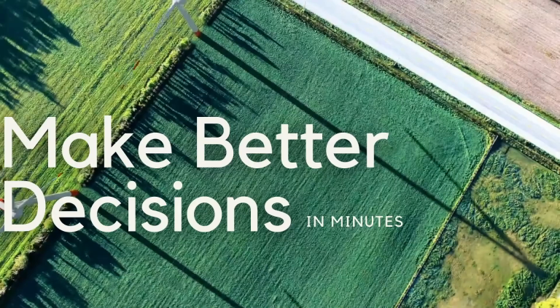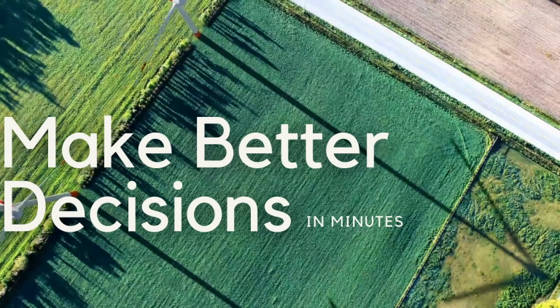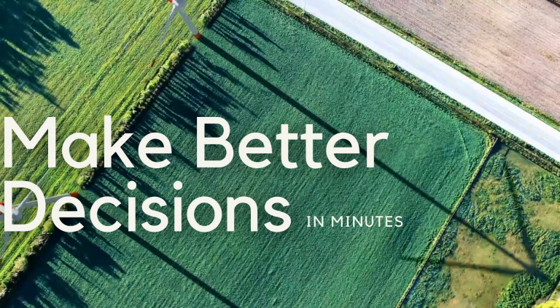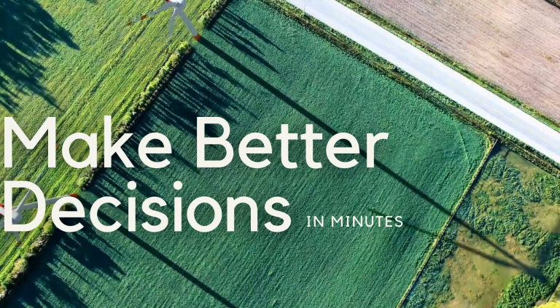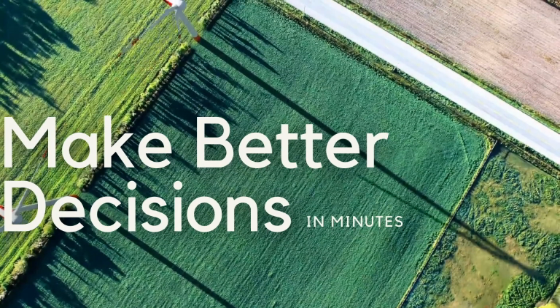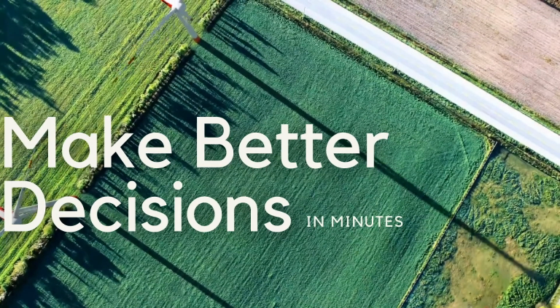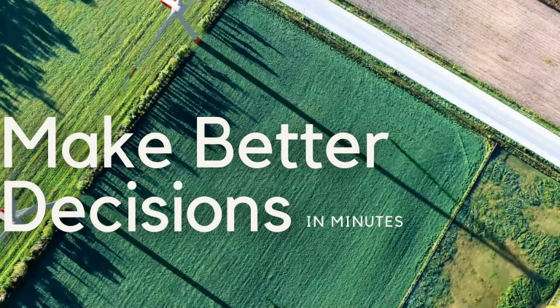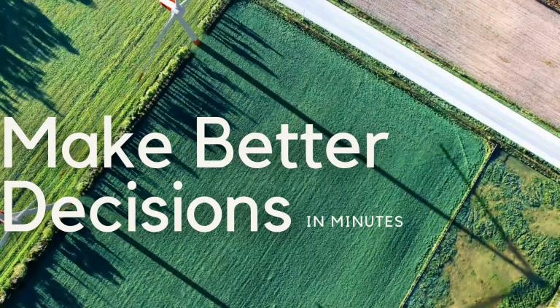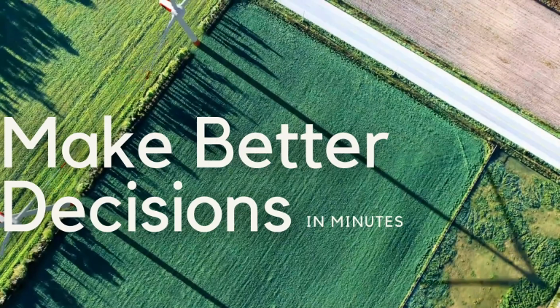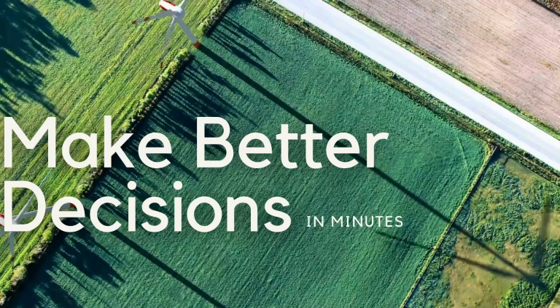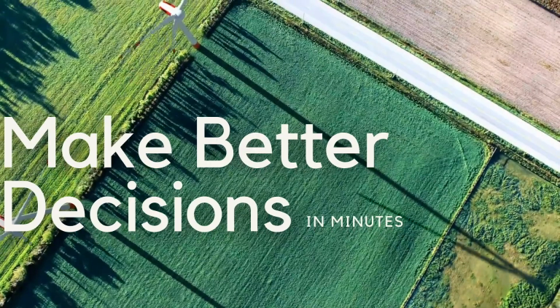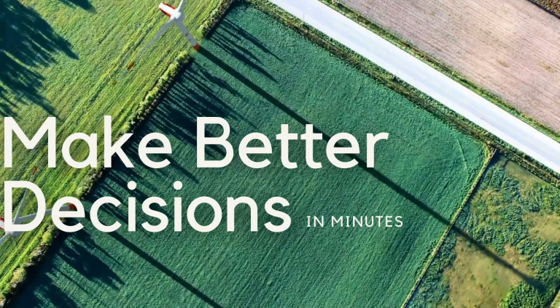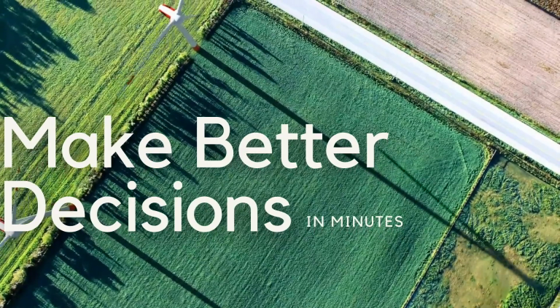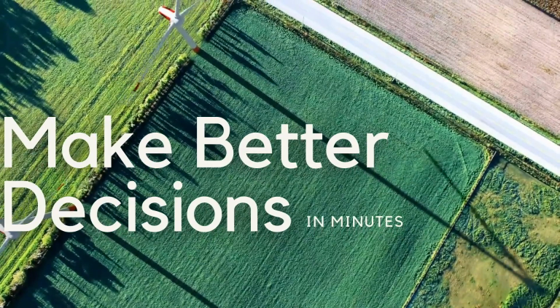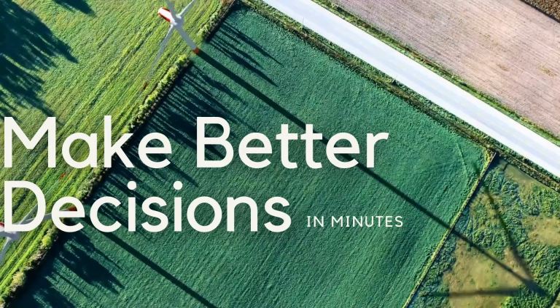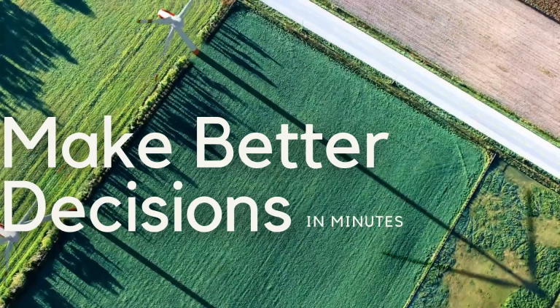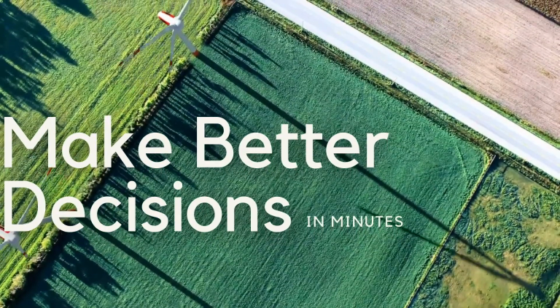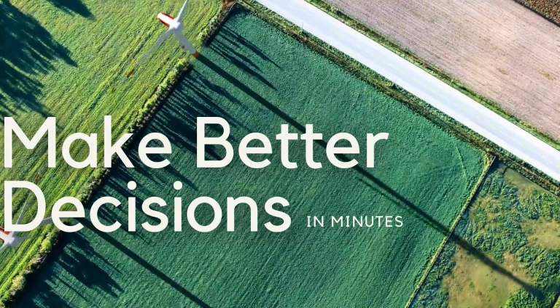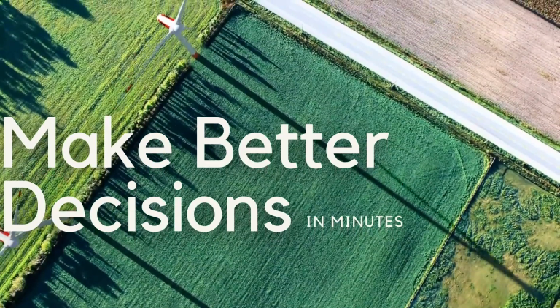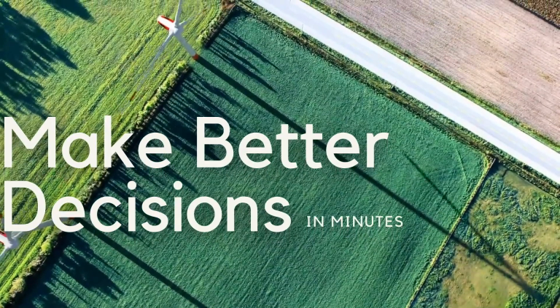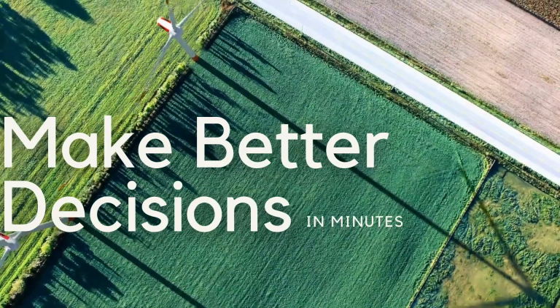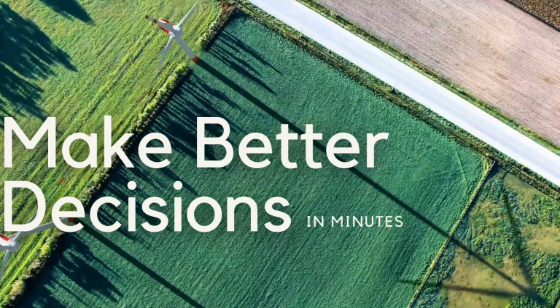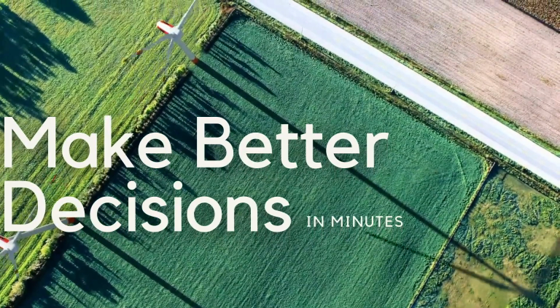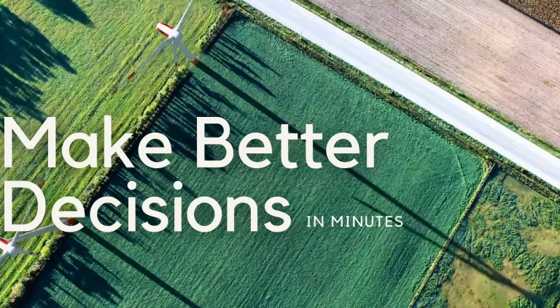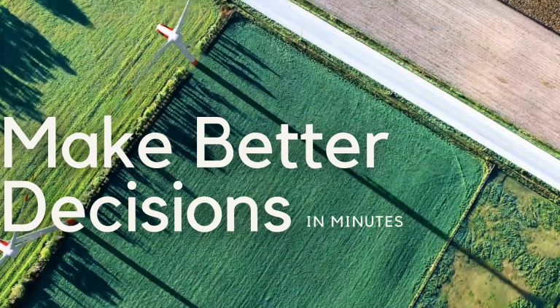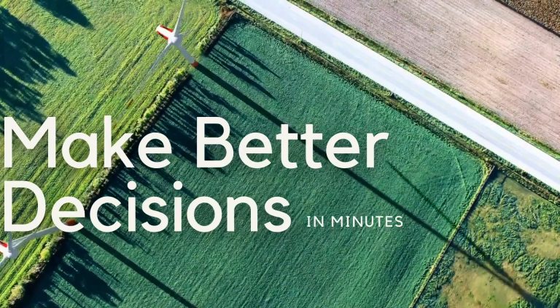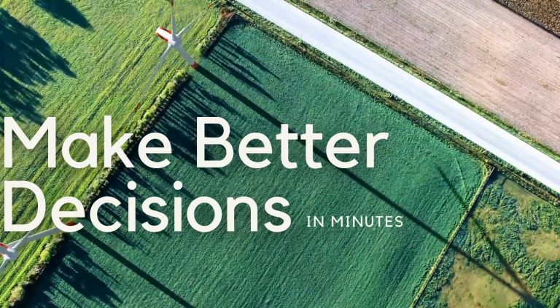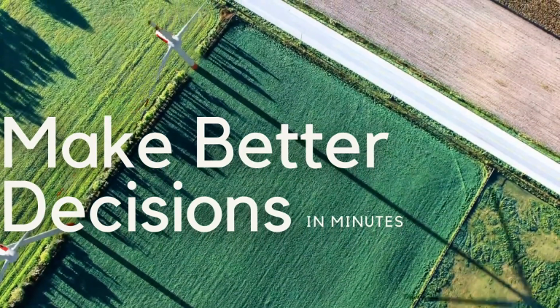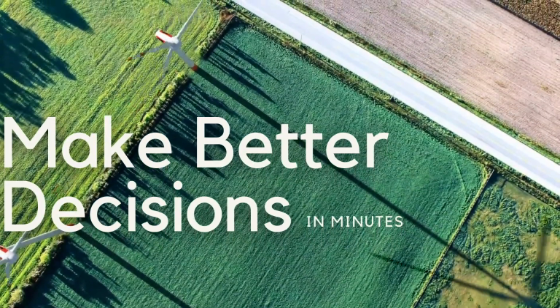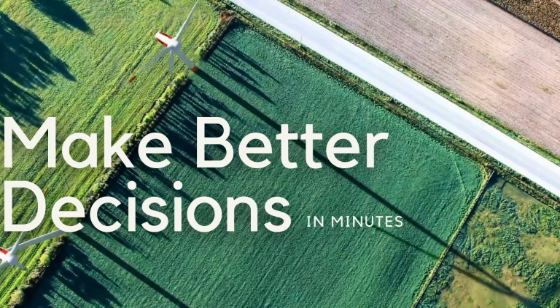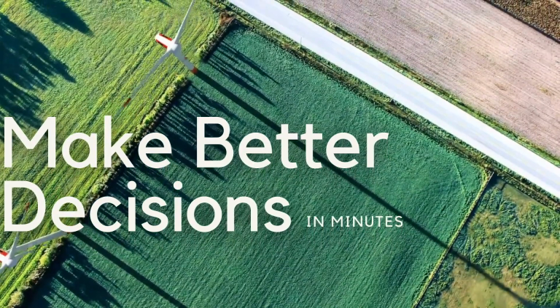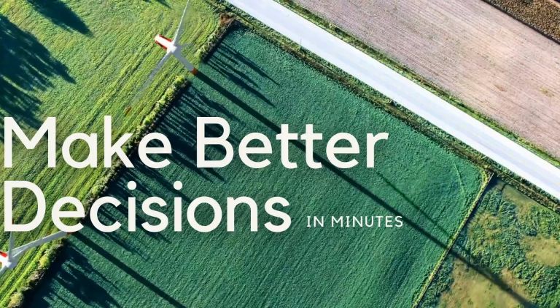It is that simple to make use of data, science, and agronomy in your farming decisions. Start growing better with Agrisom today.